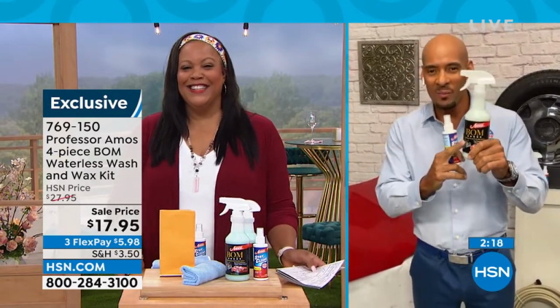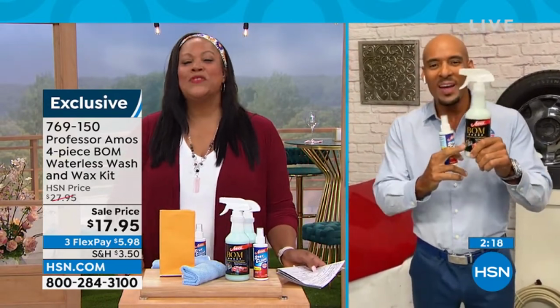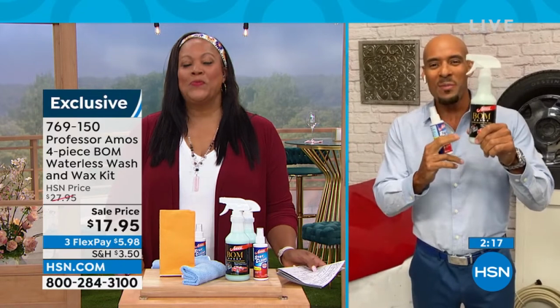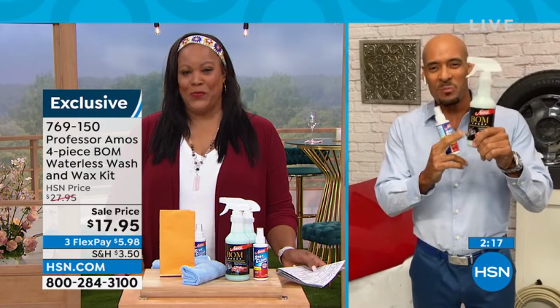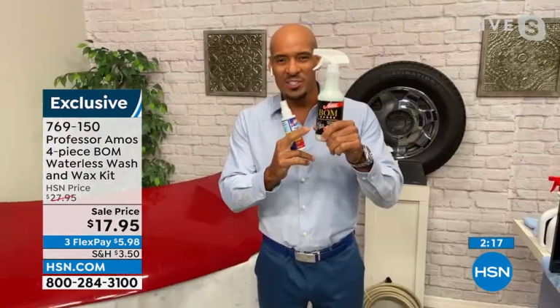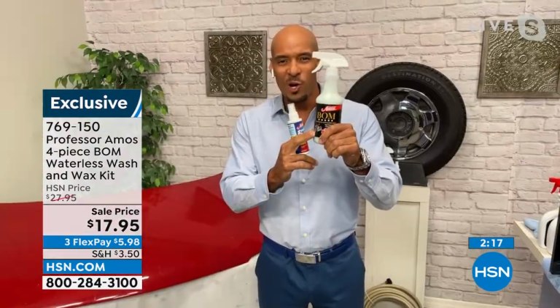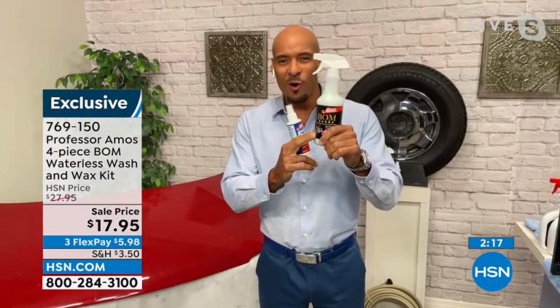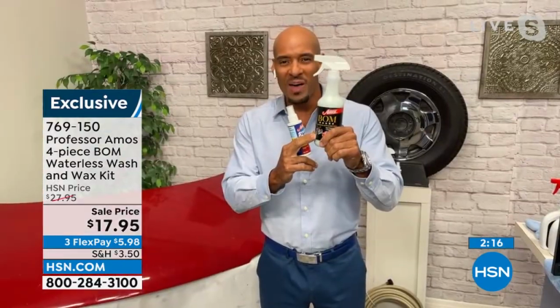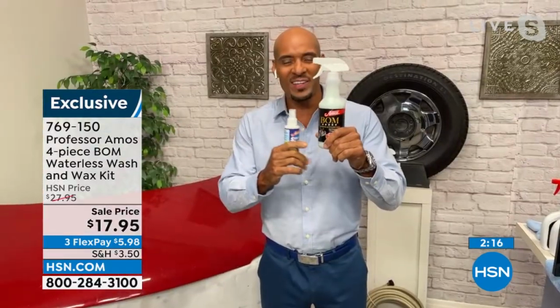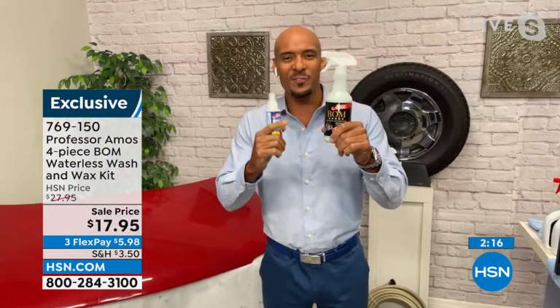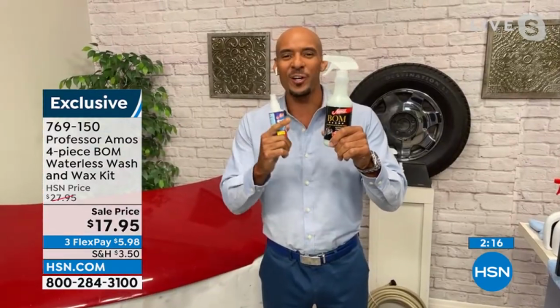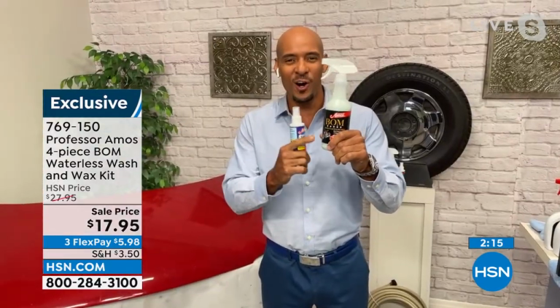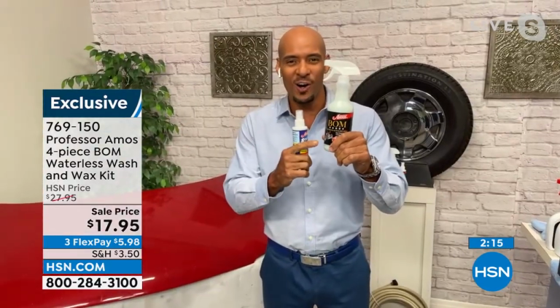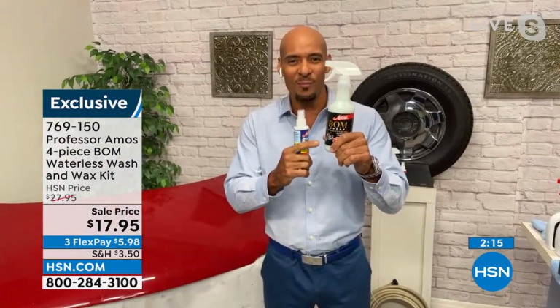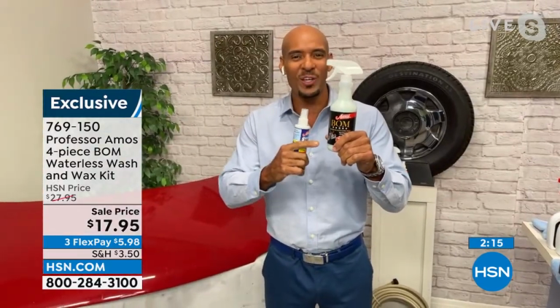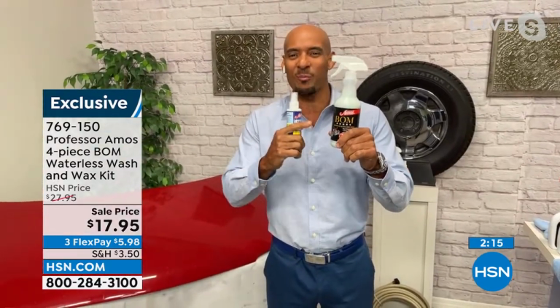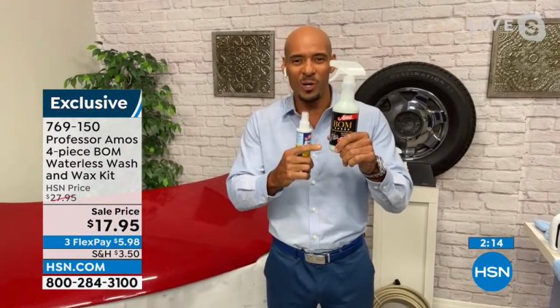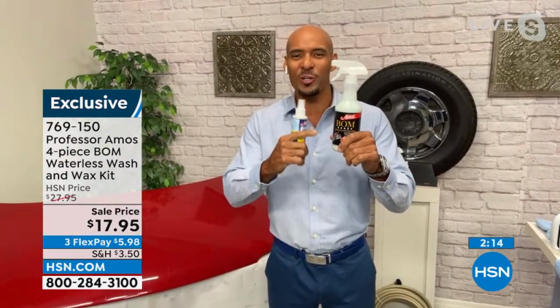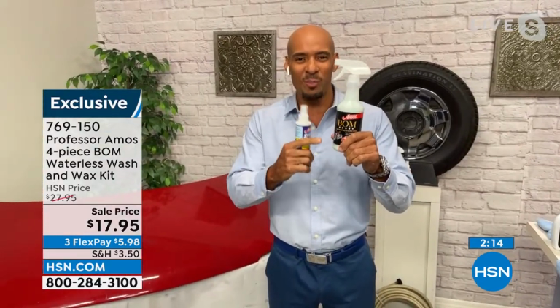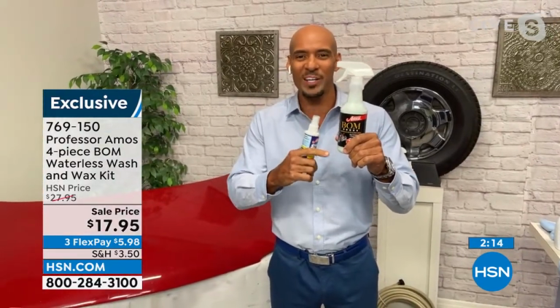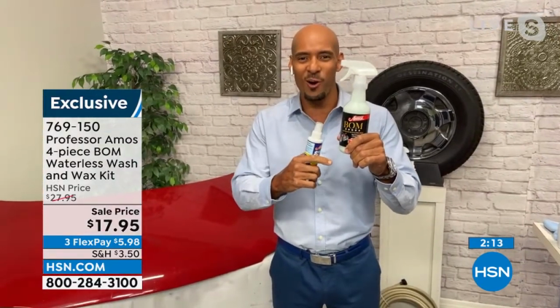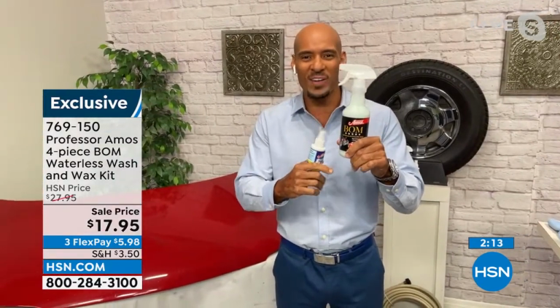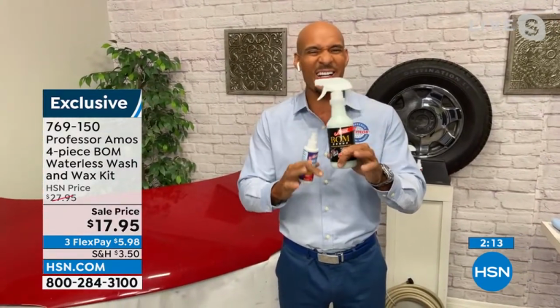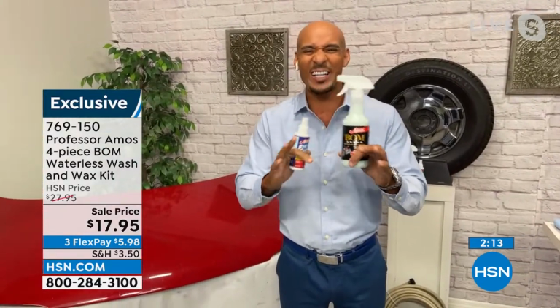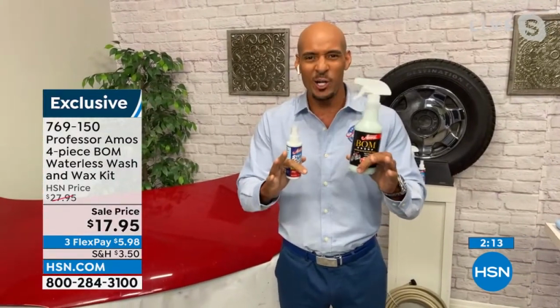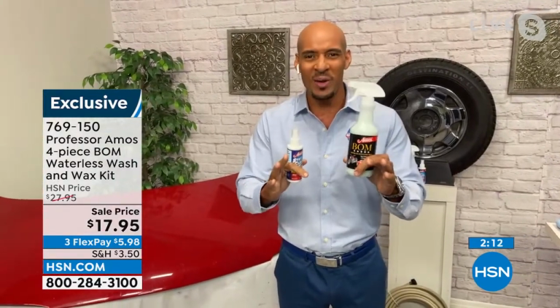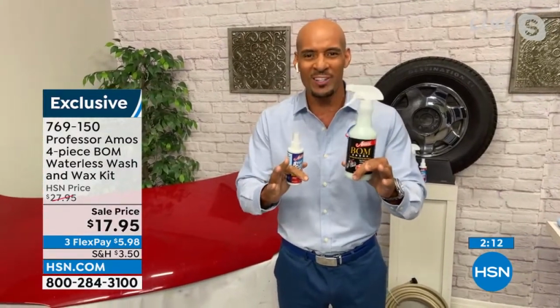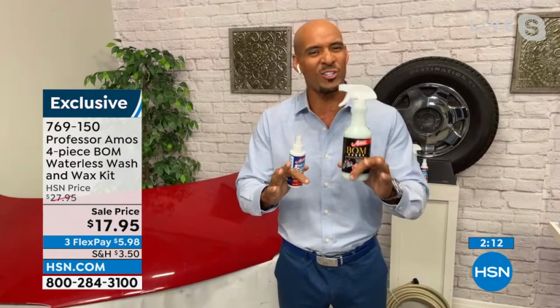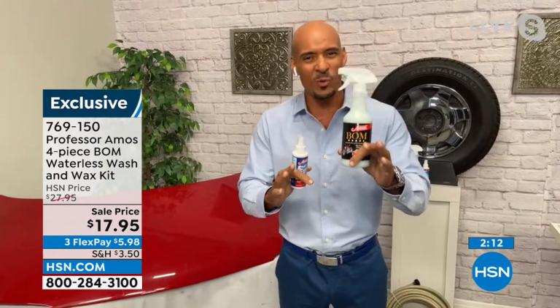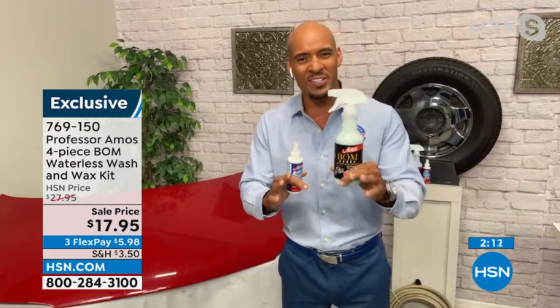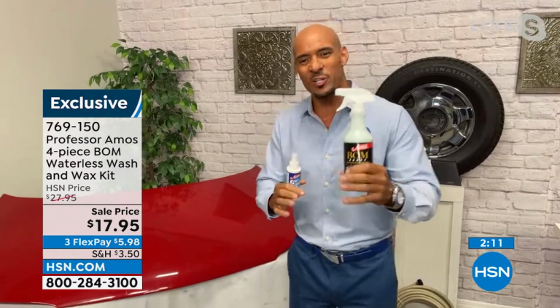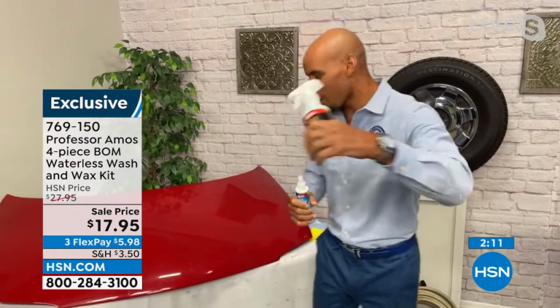BOMB — it means Best Overall Method. This is for your car, your boat, your bike, your RV. It's a clear coat enhancer and it's so easy to use.